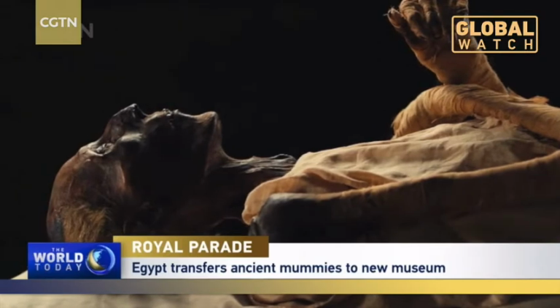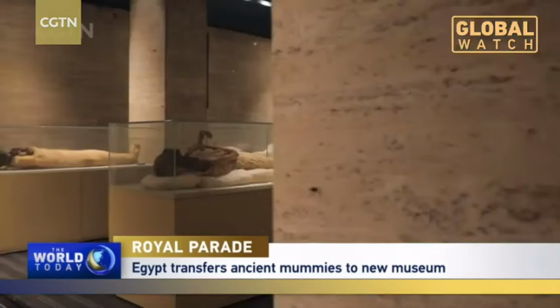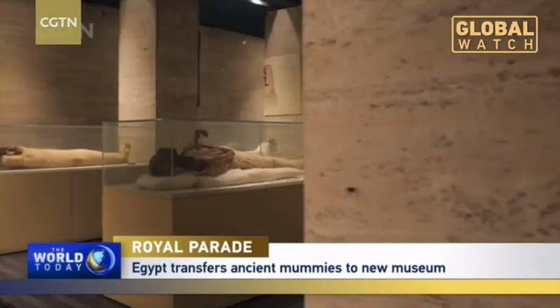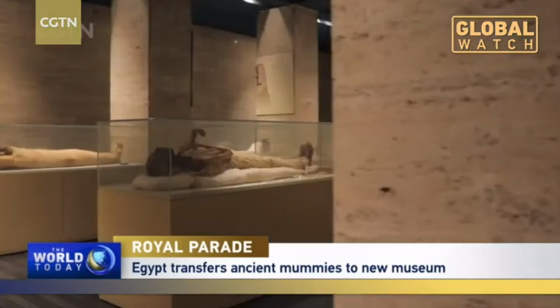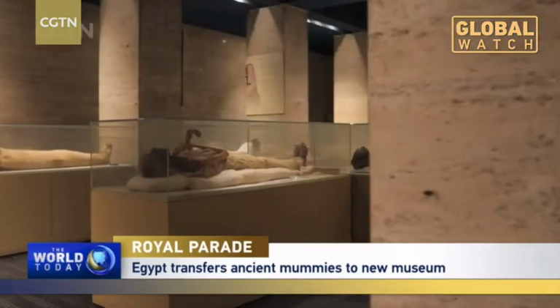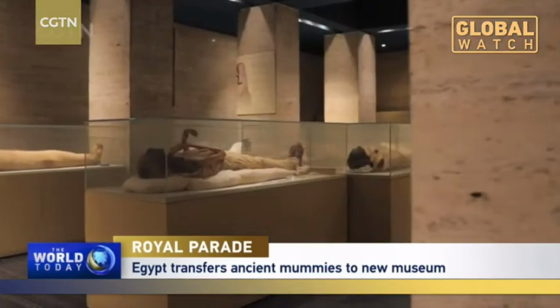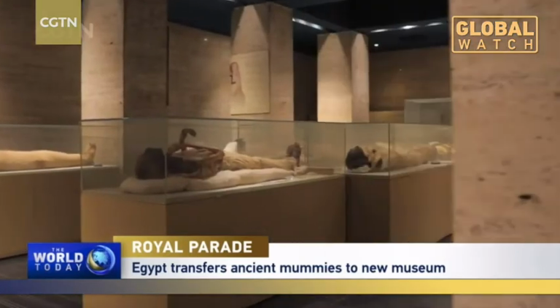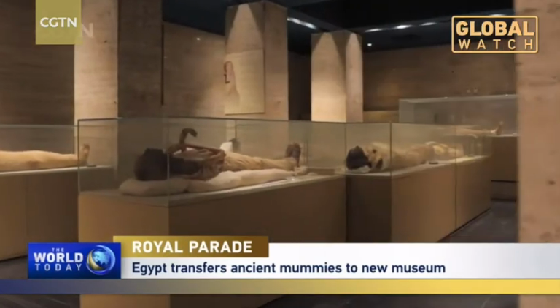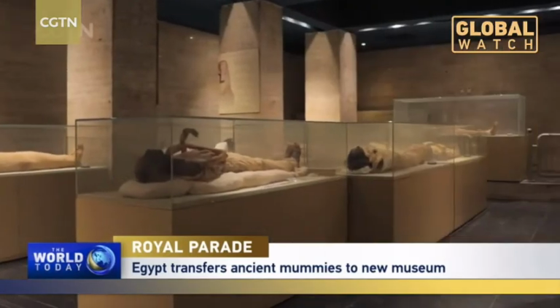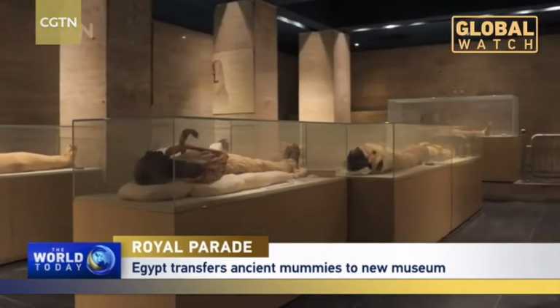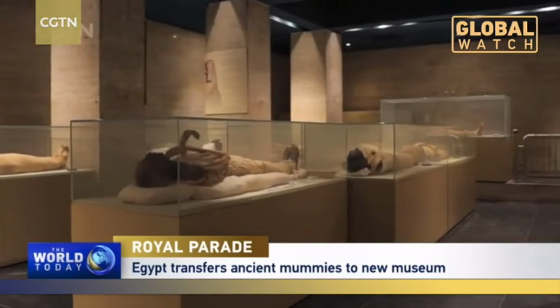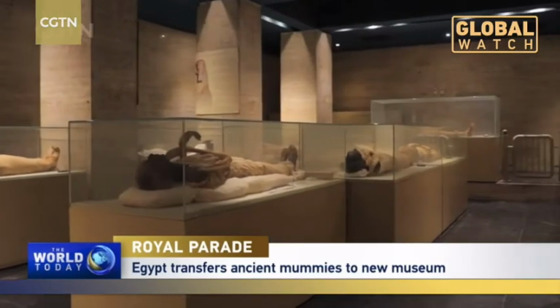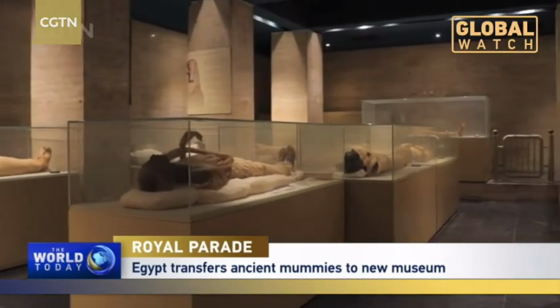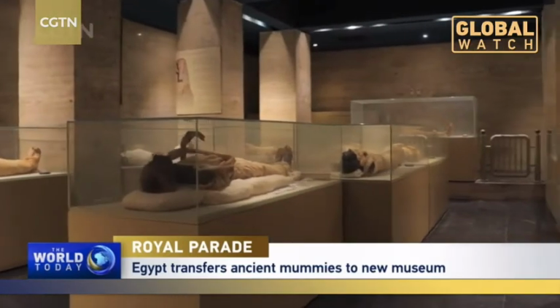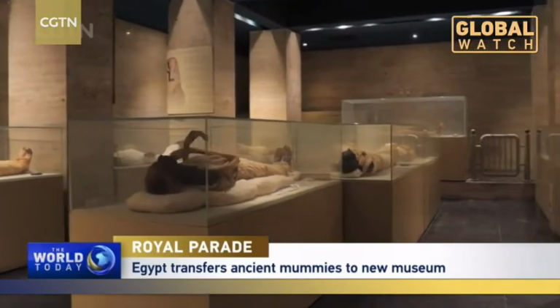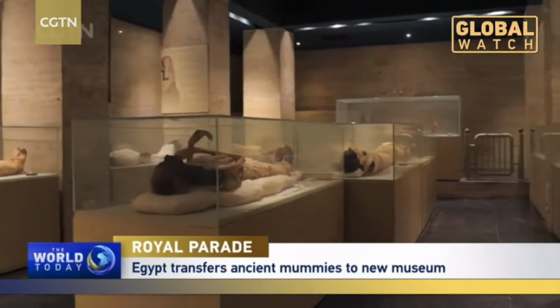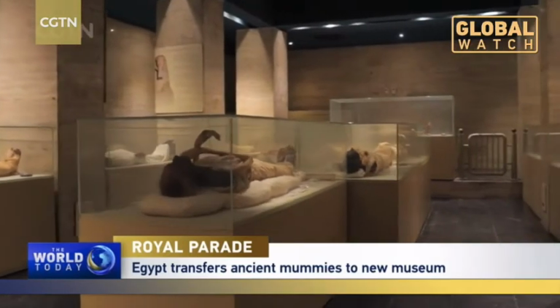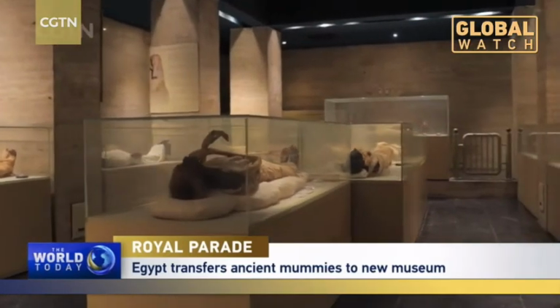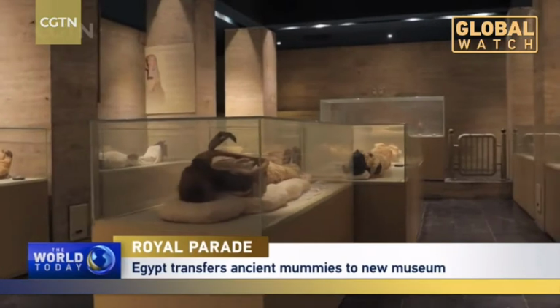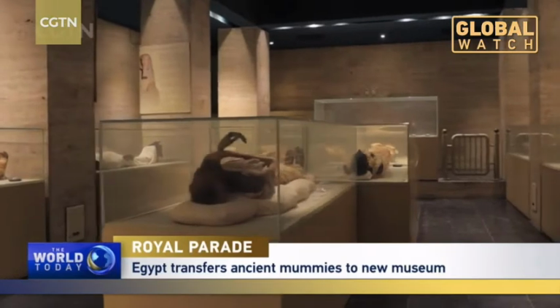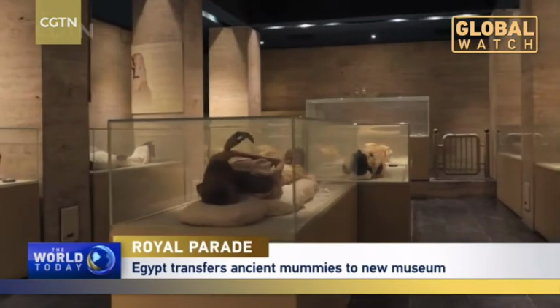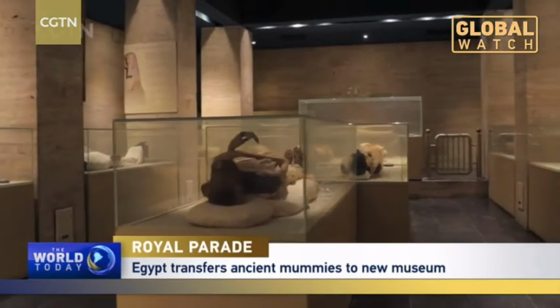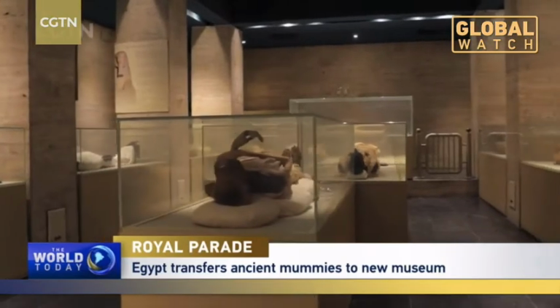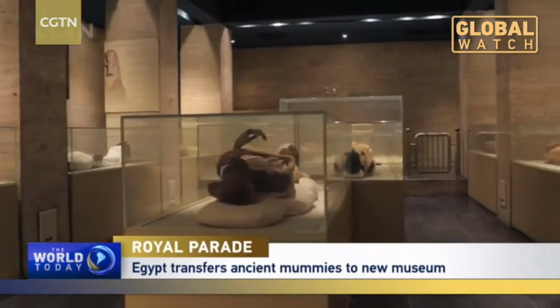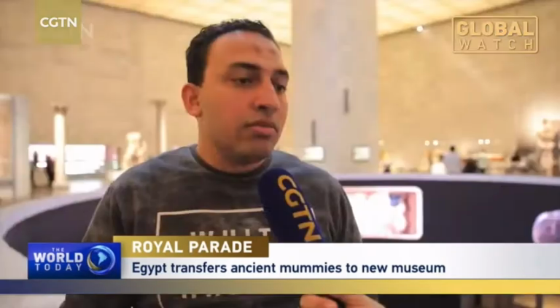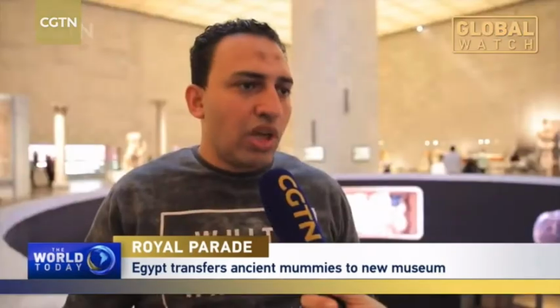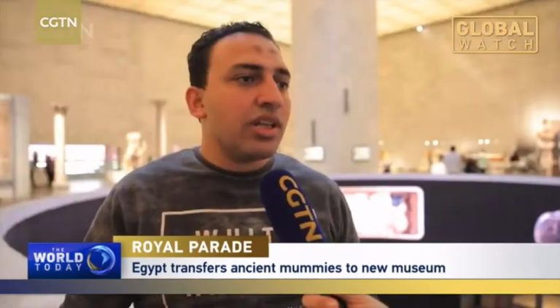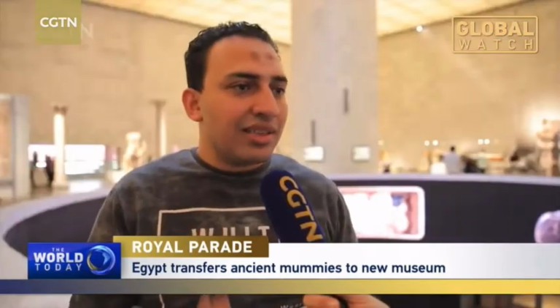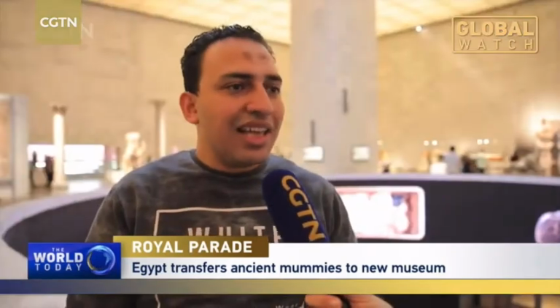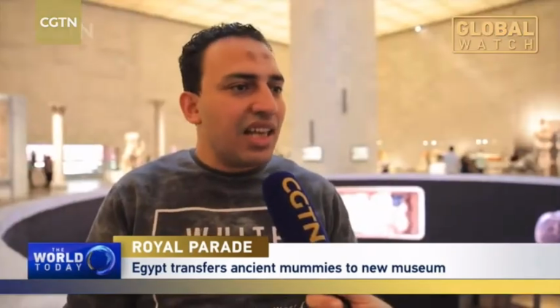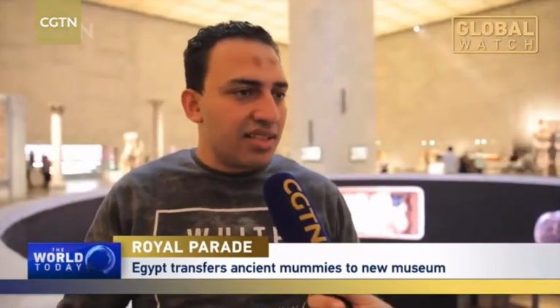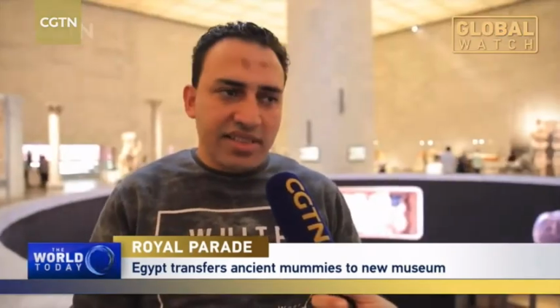That was just one part. The other challenge was how to preserve the mummies intact on the way to their new home — a long, complicated process.